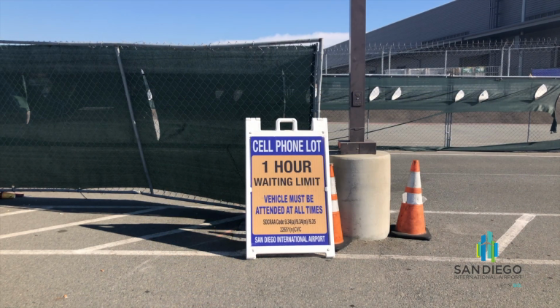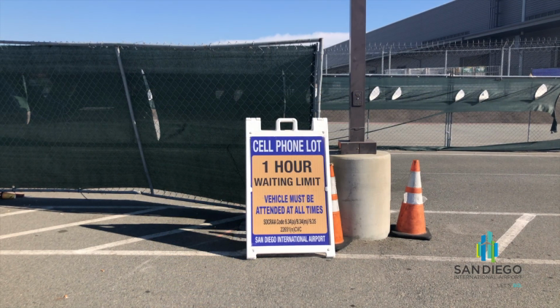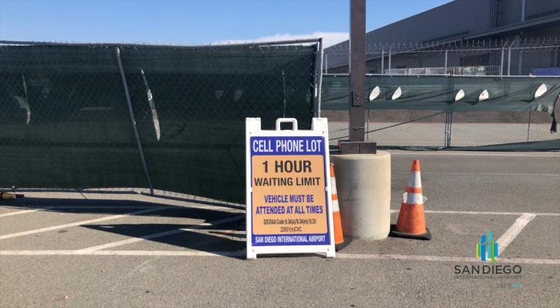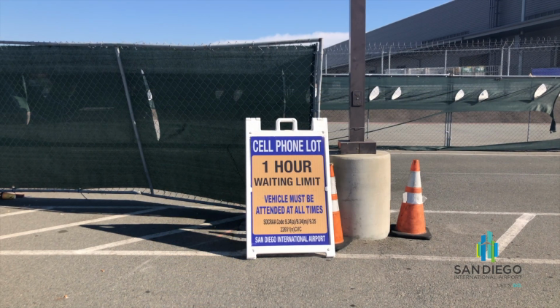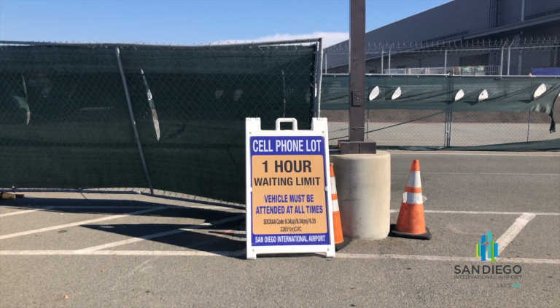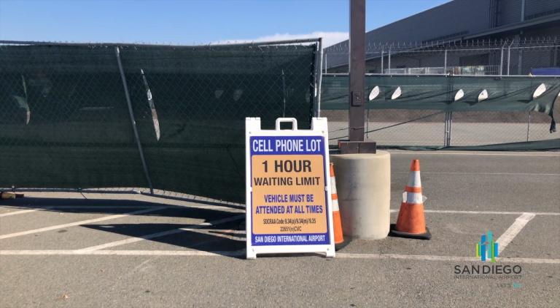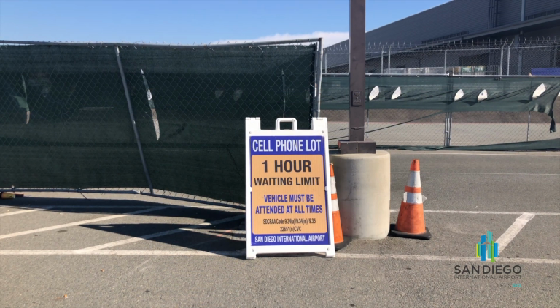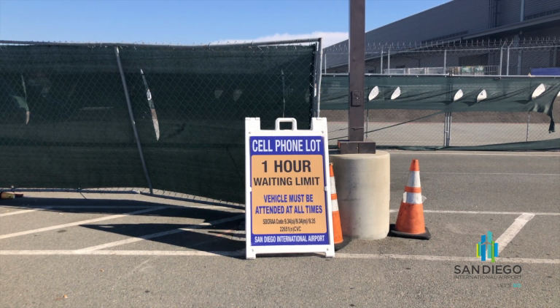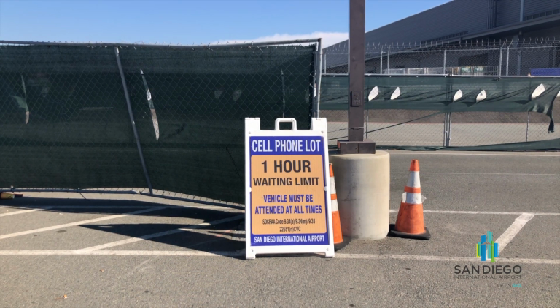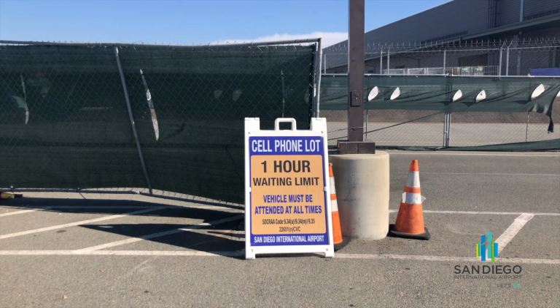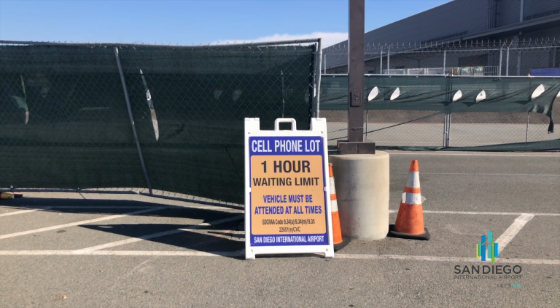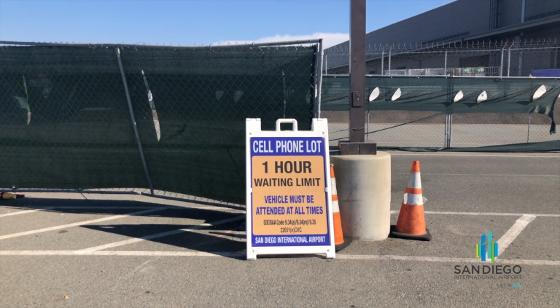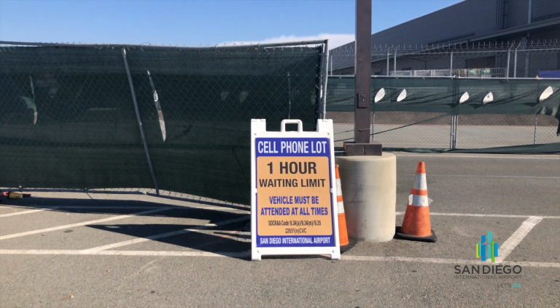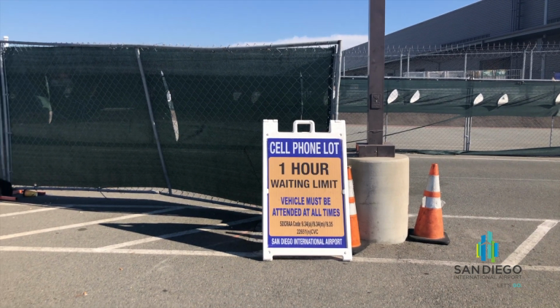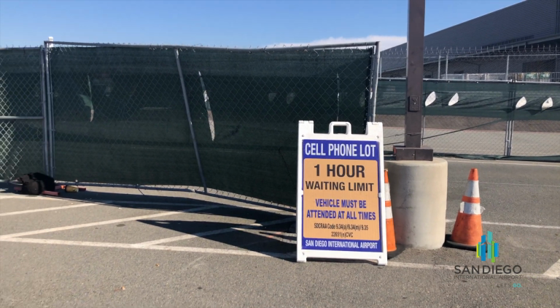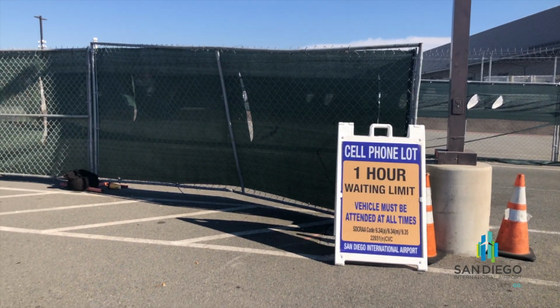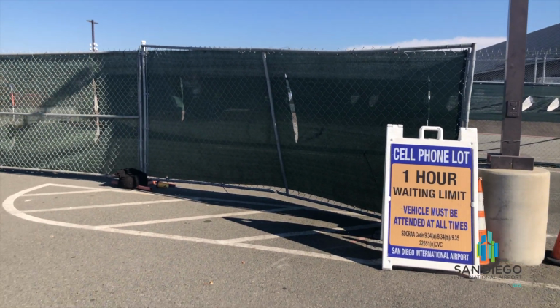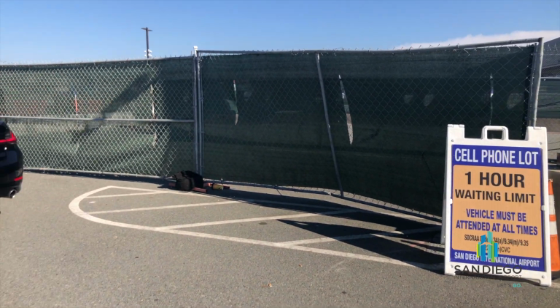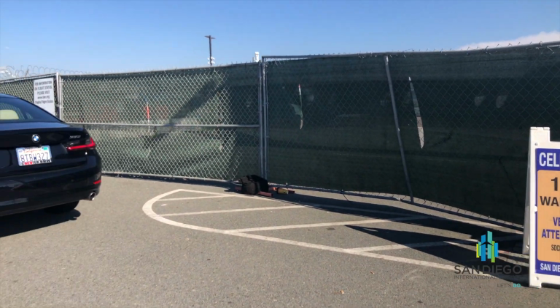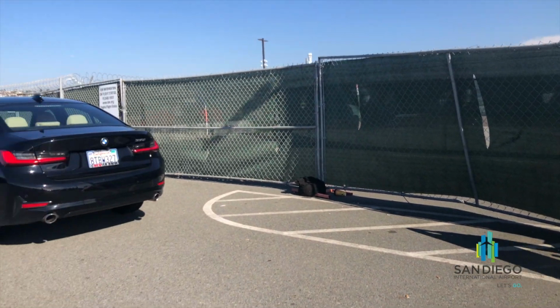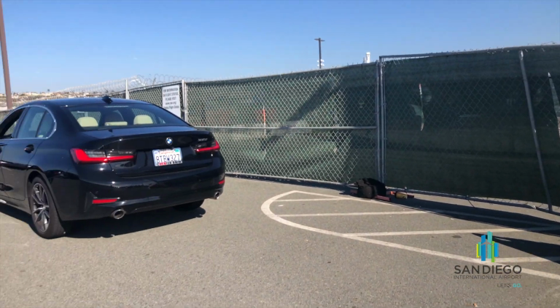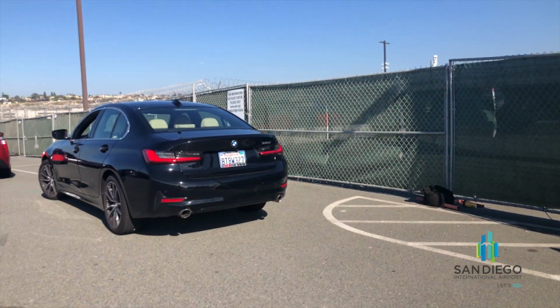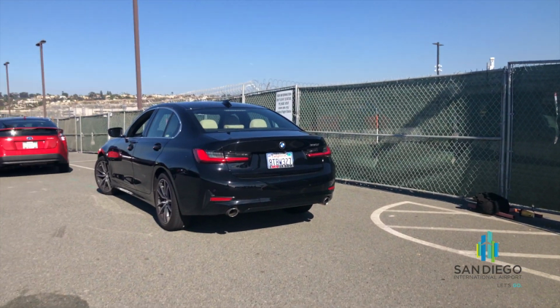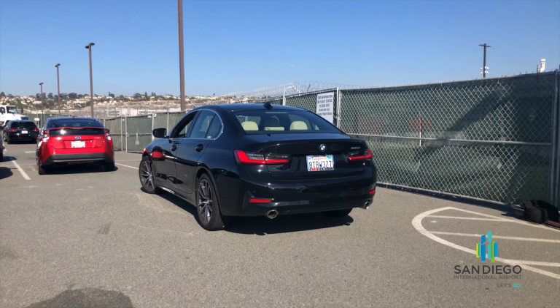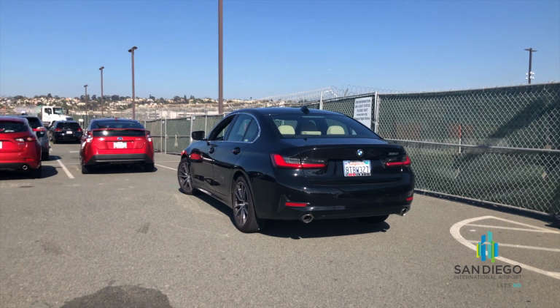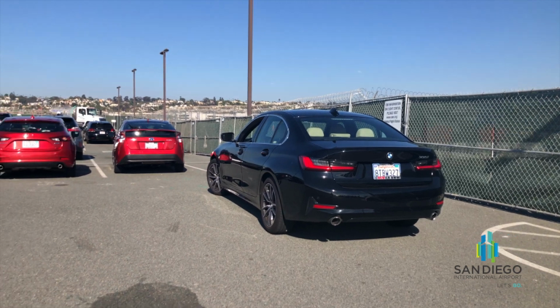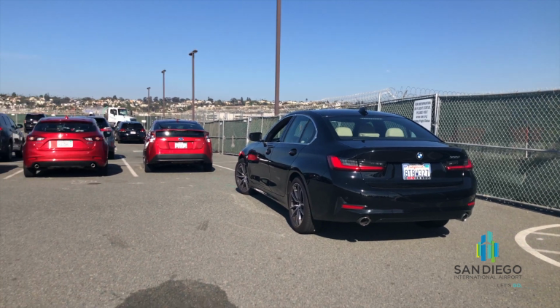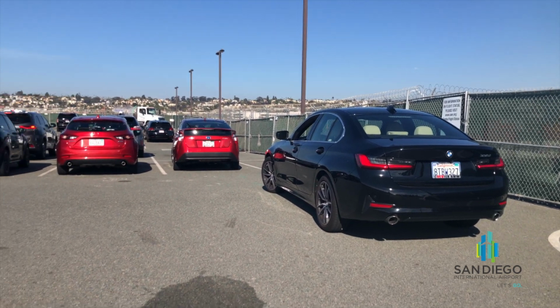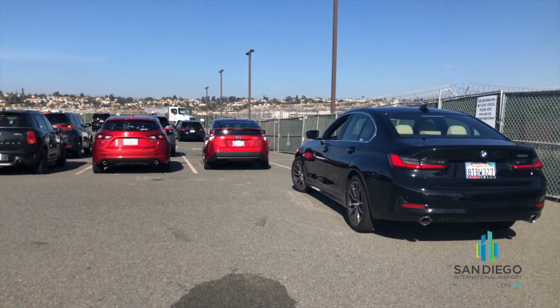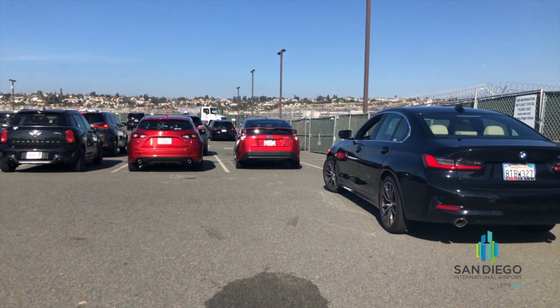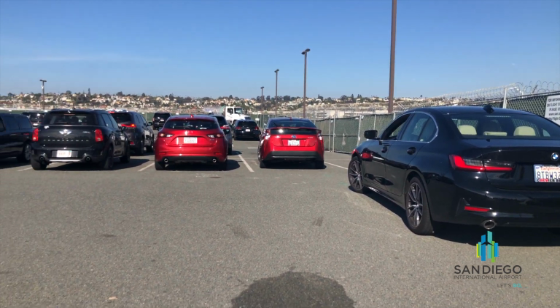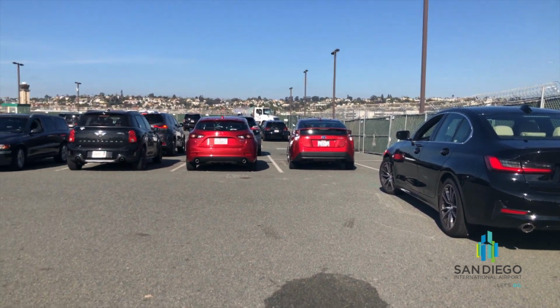If you're picking up, our cell phone lot is open and offers a place to park while you wait.